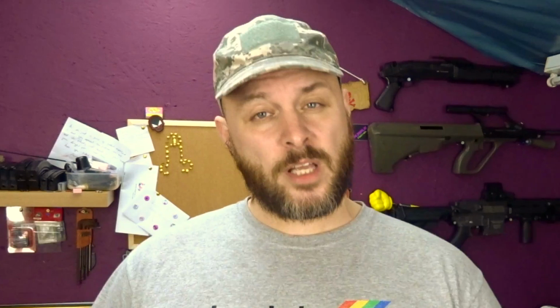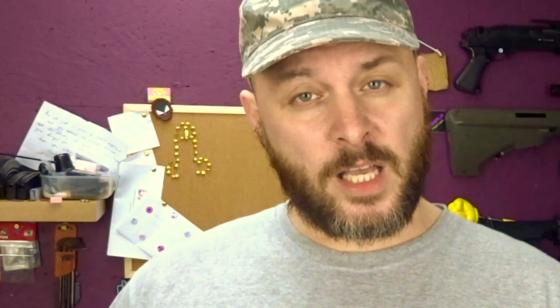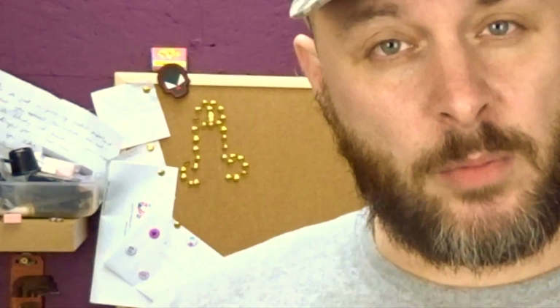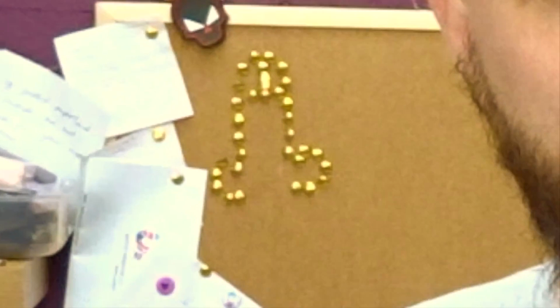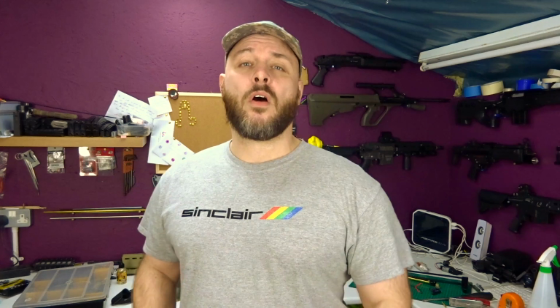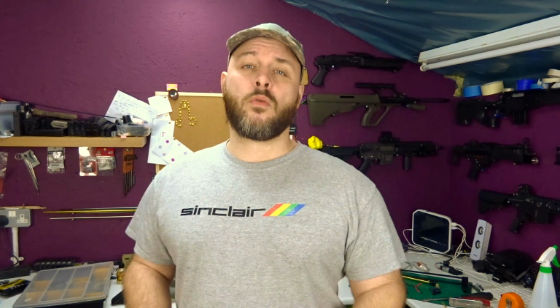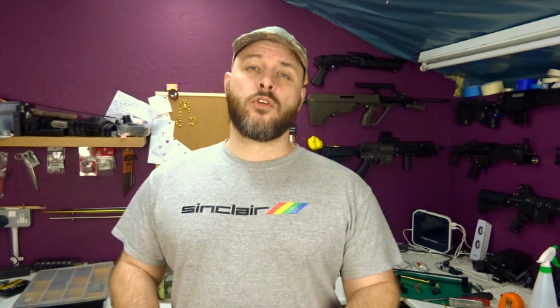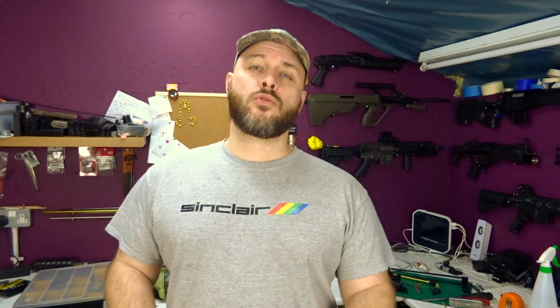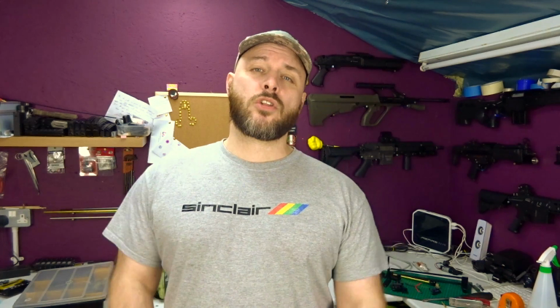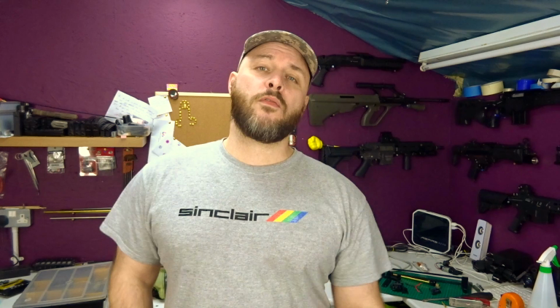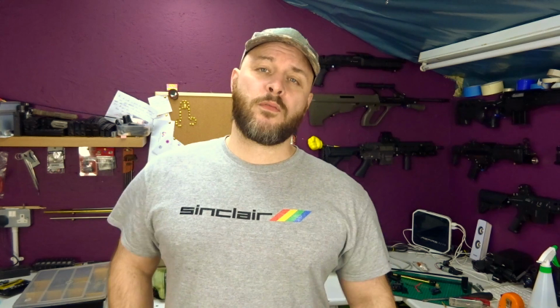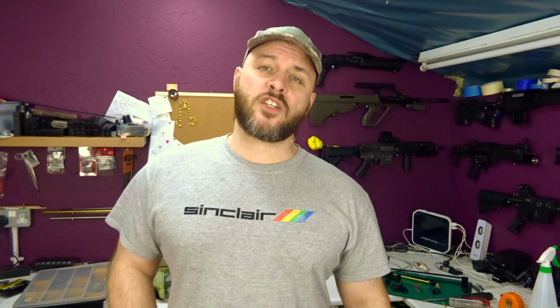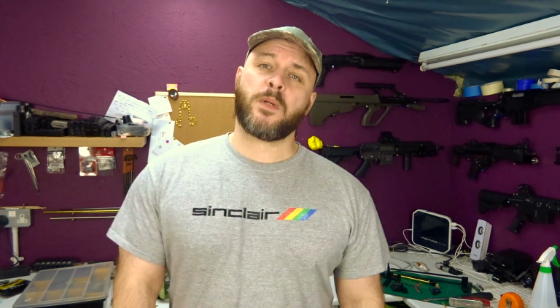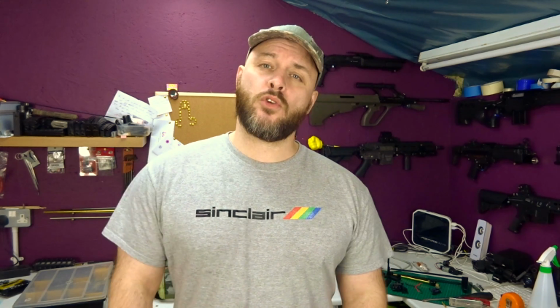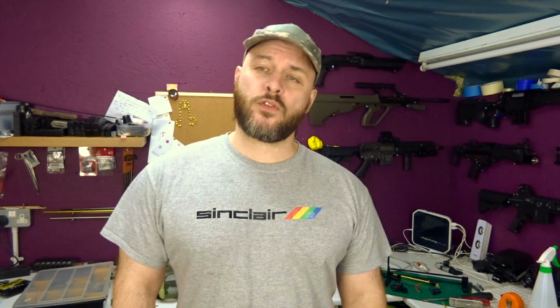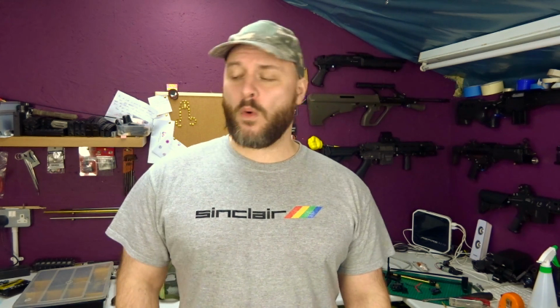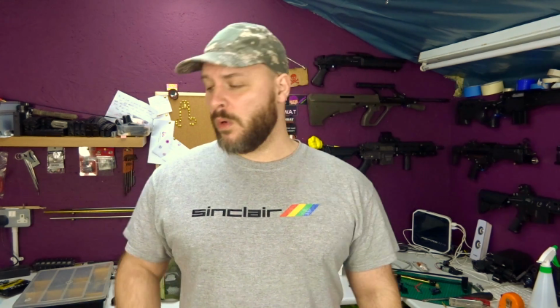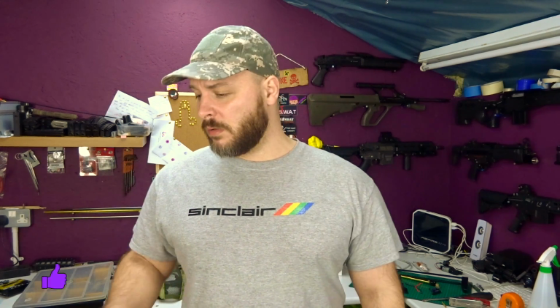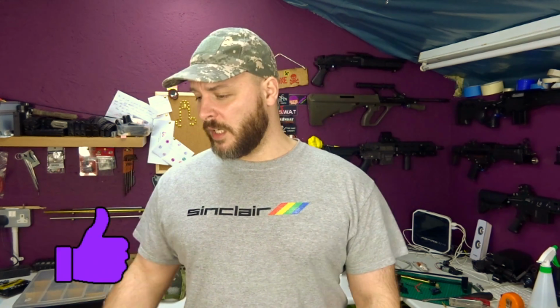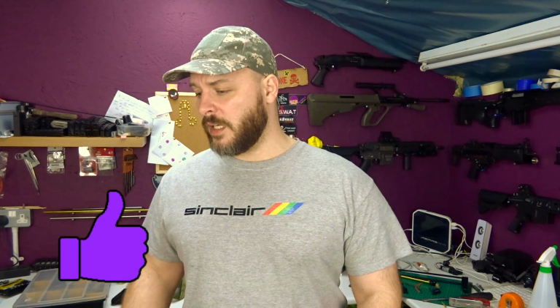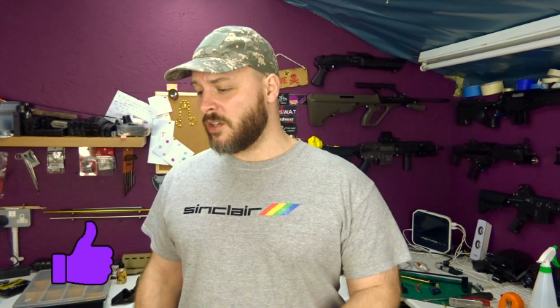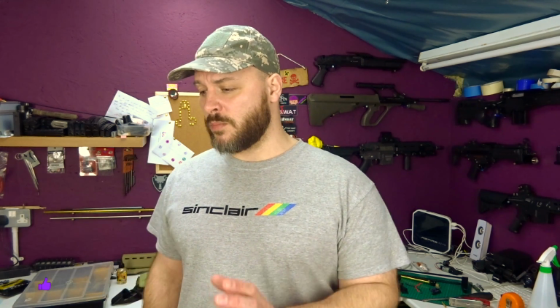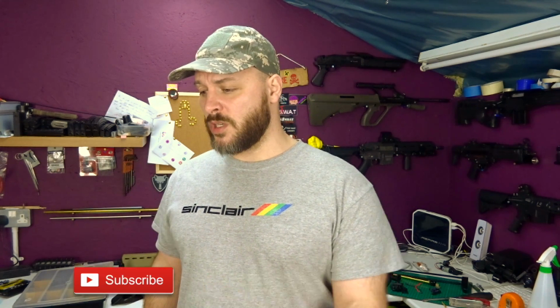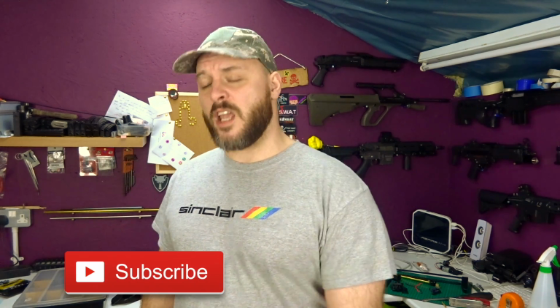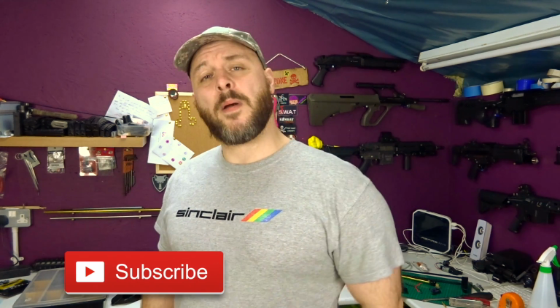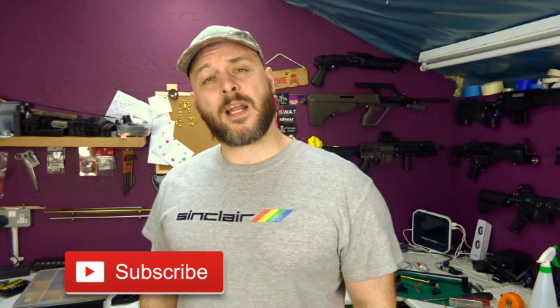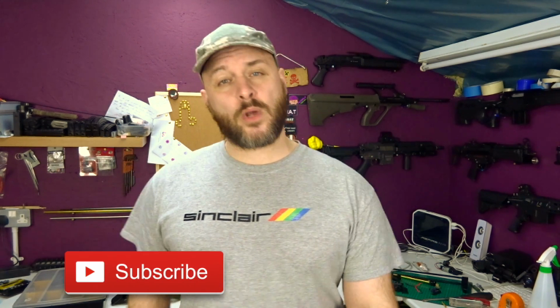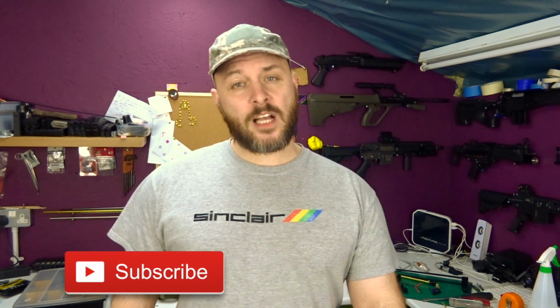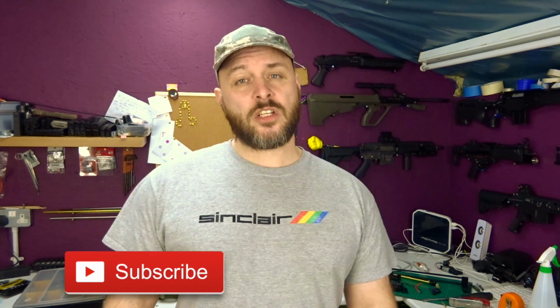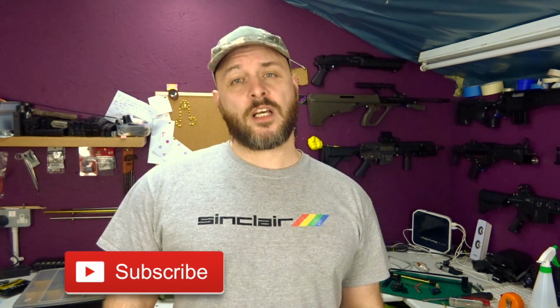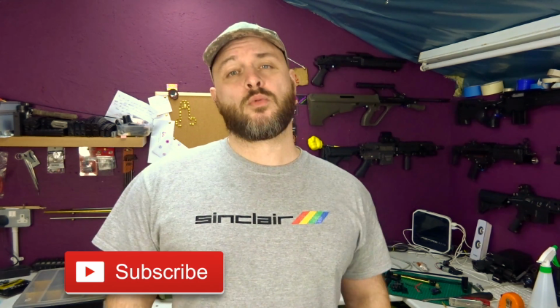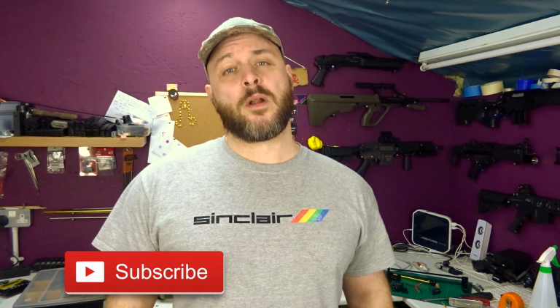Right, anyway — all the usual stuff. If this has been useful, like, subscribe, and I'll catch you in the next one.